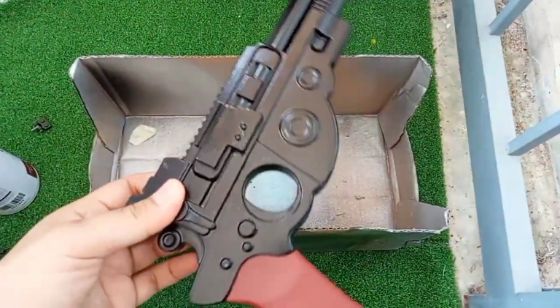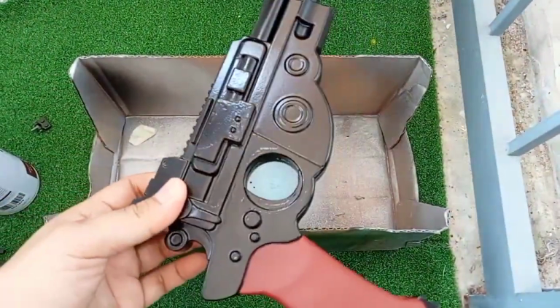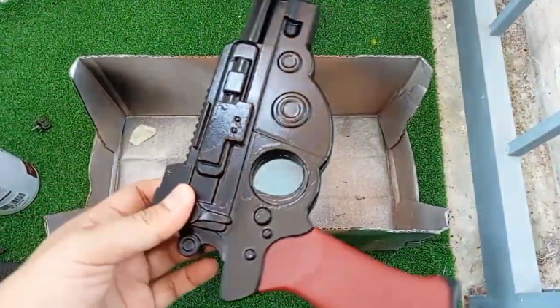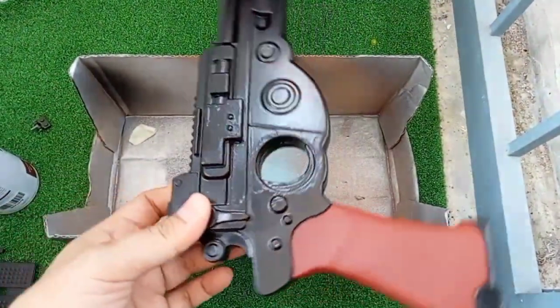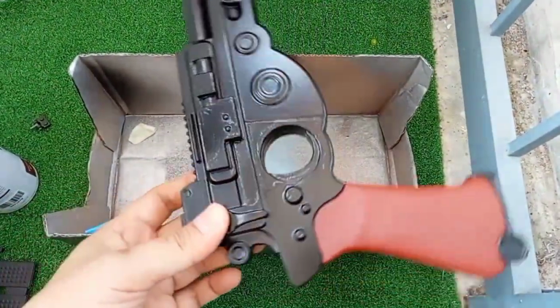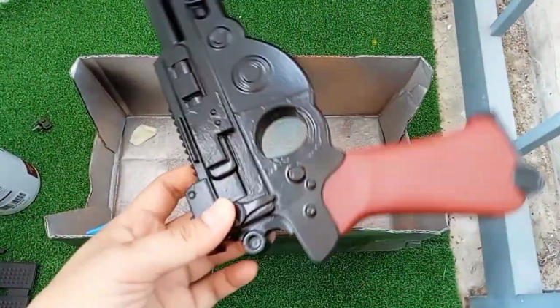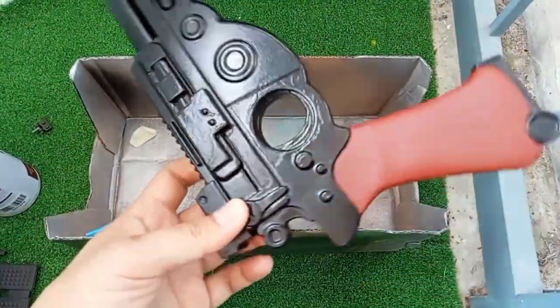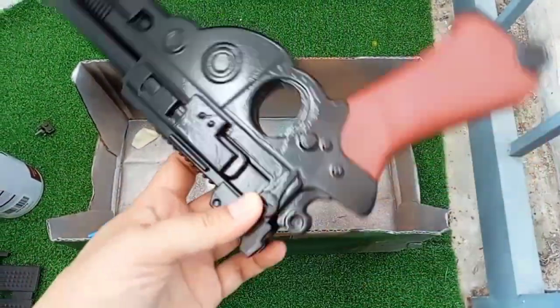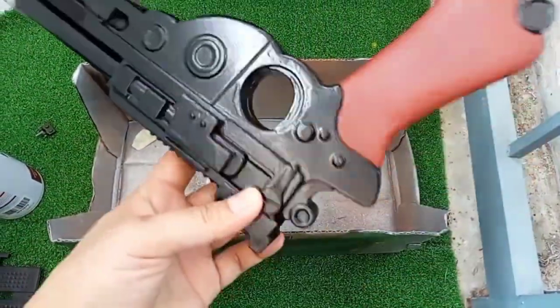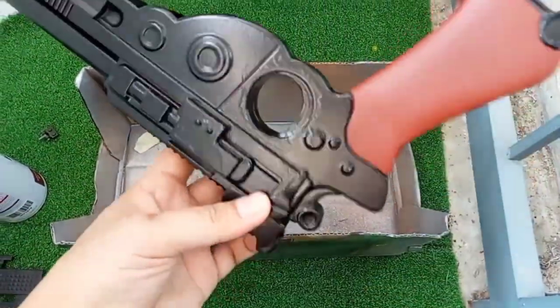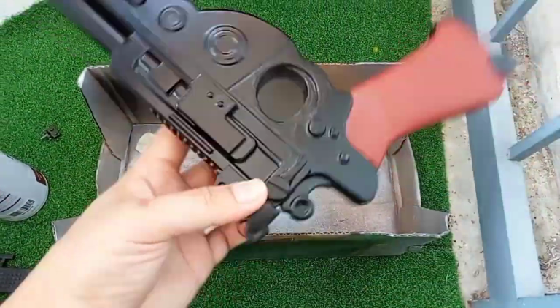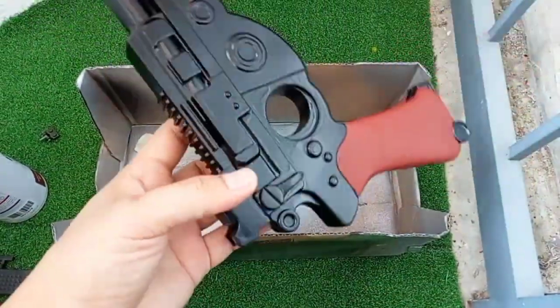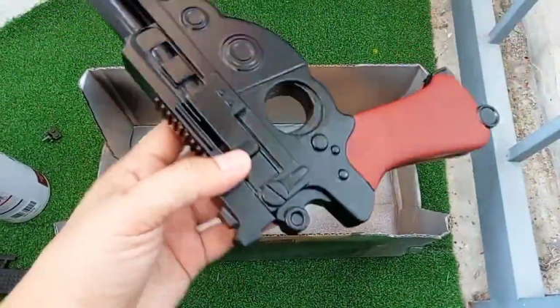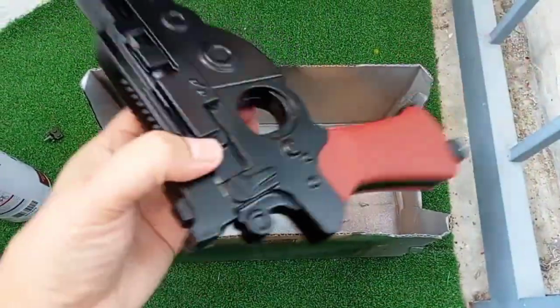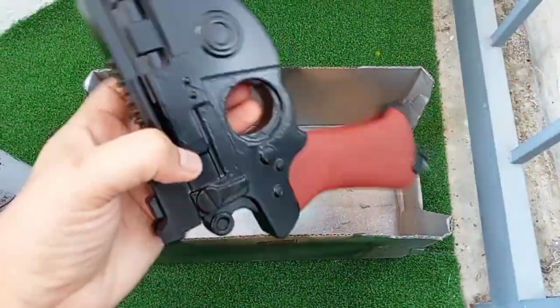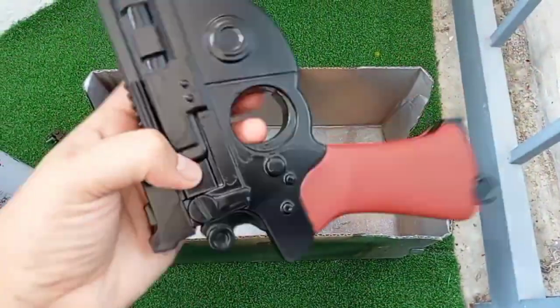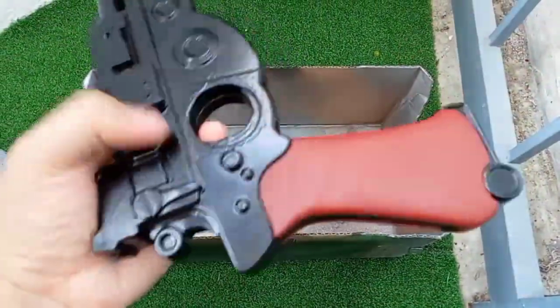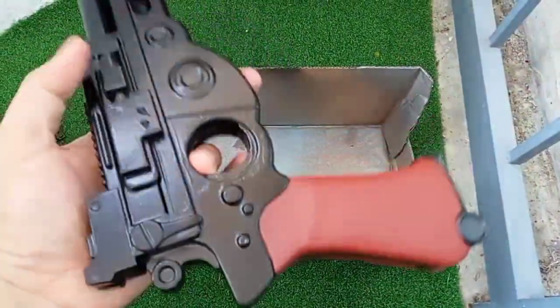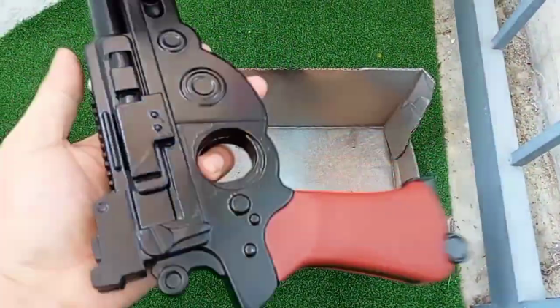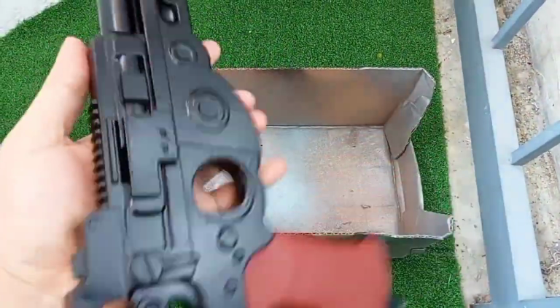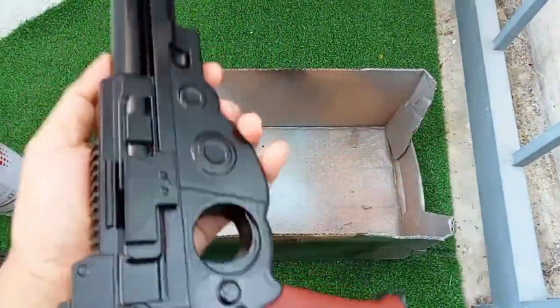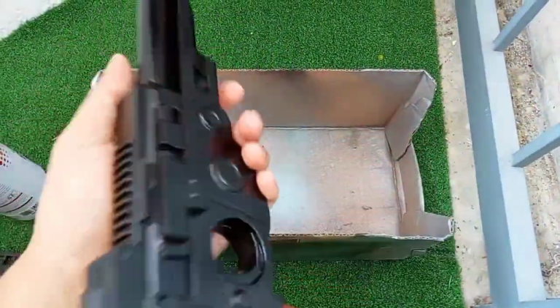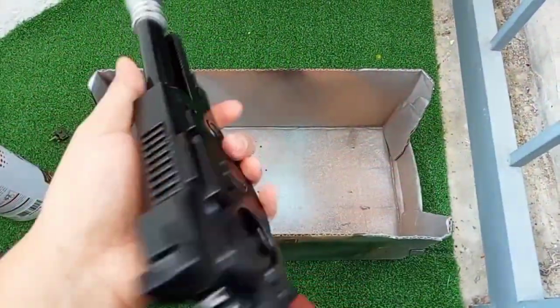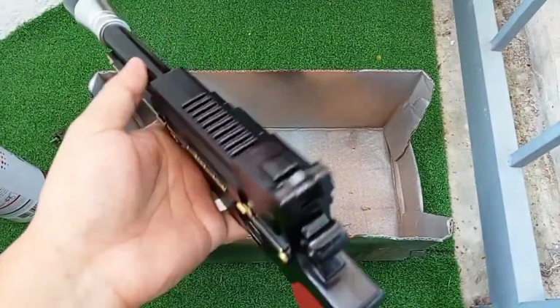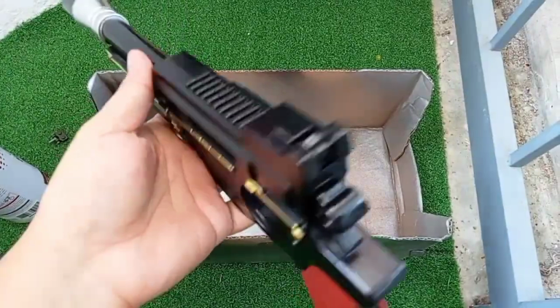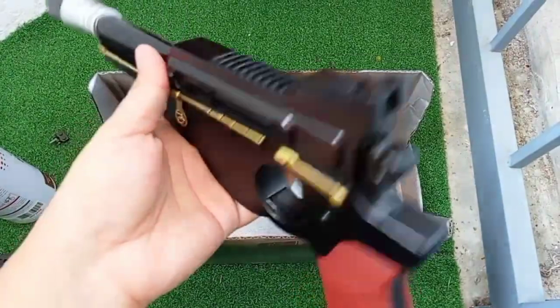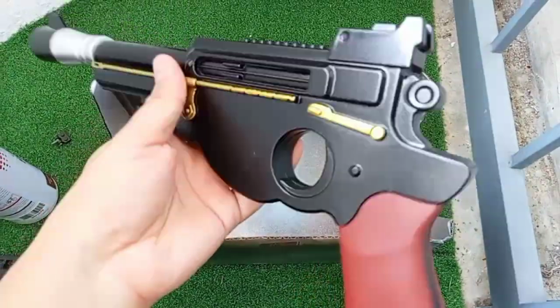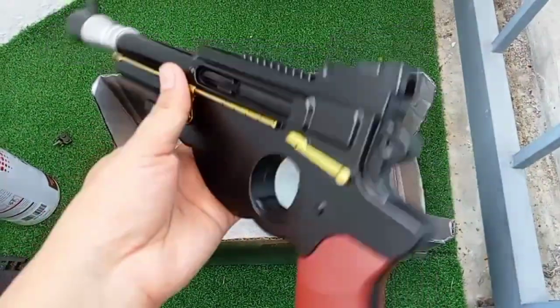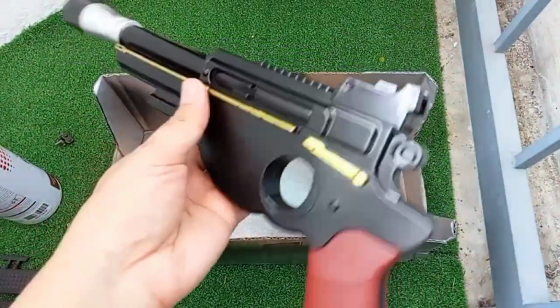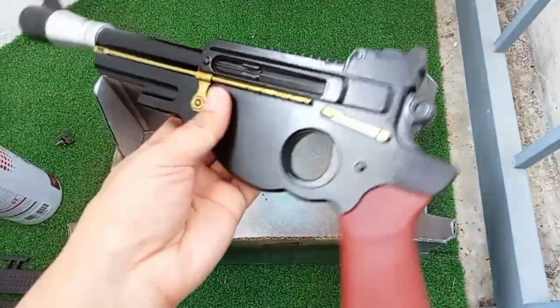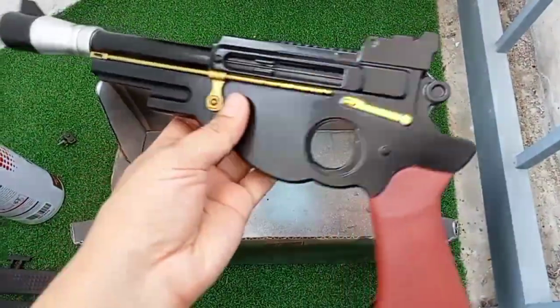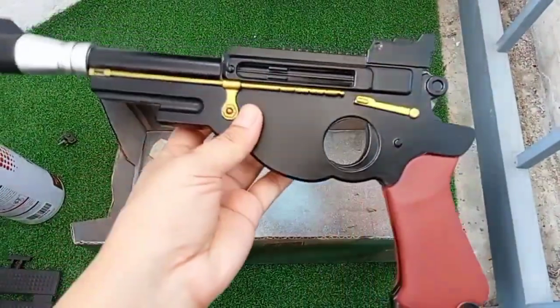I'm using Artline permanent marker gold color to make the gold effect on the blaster body.